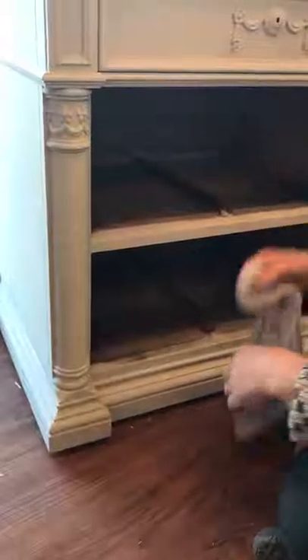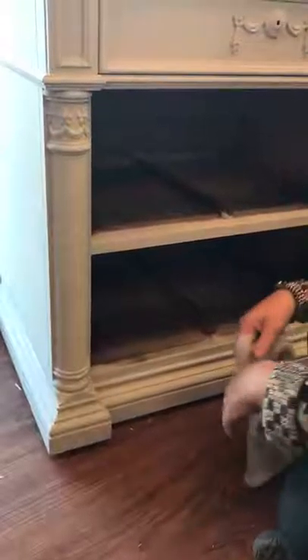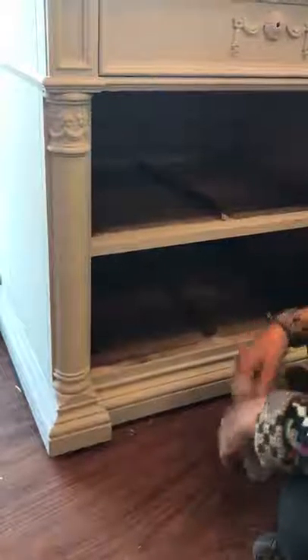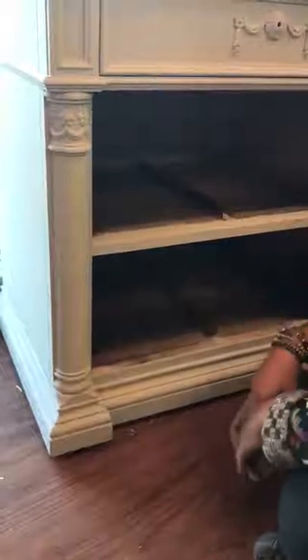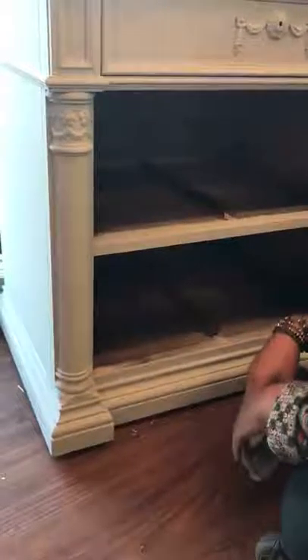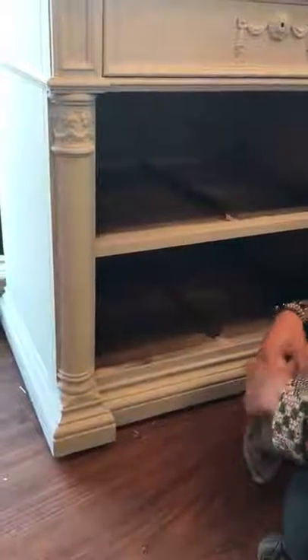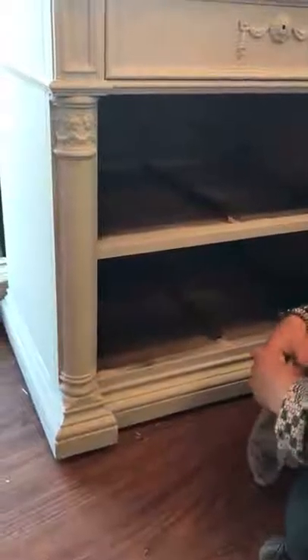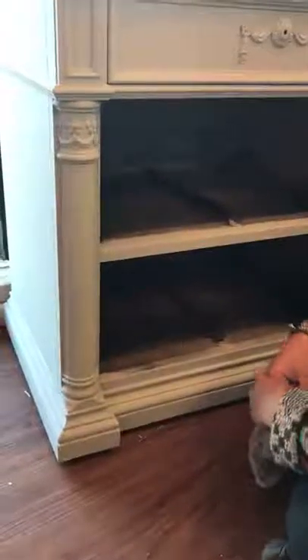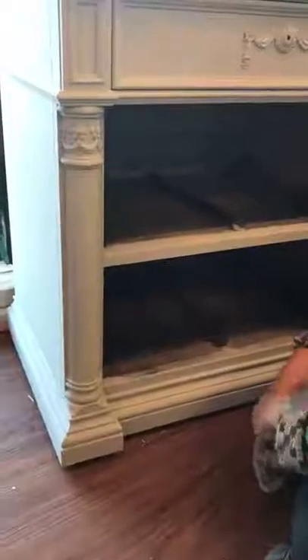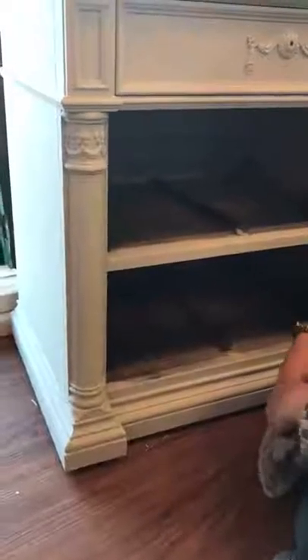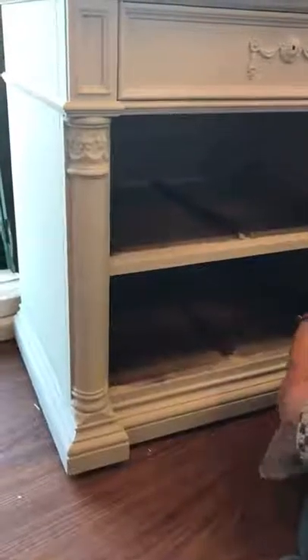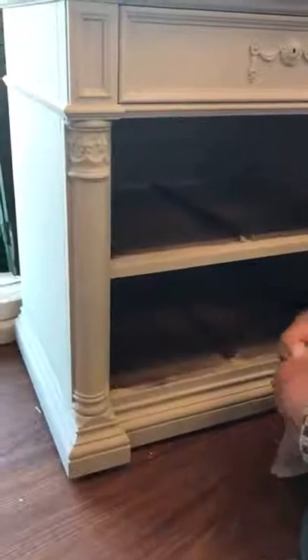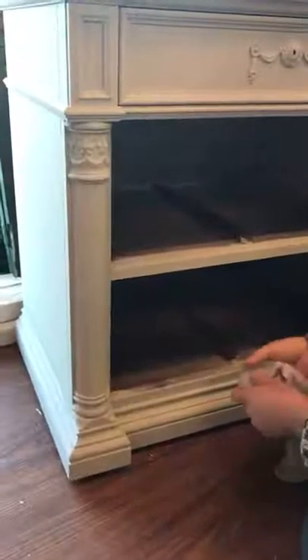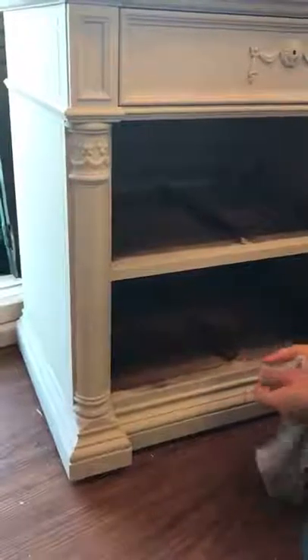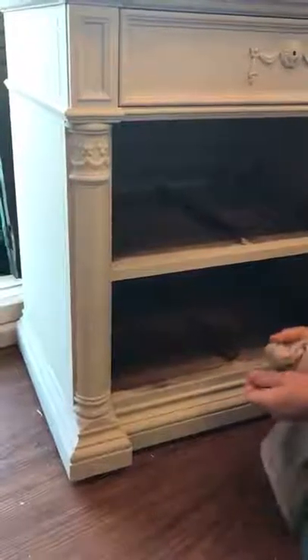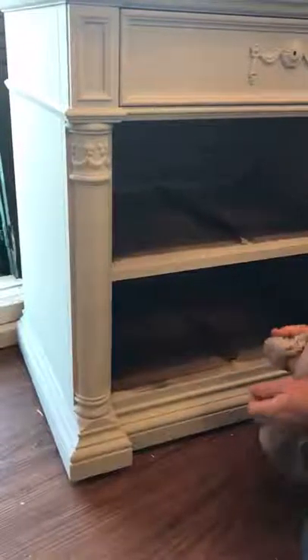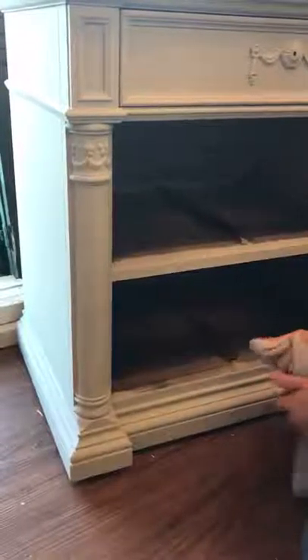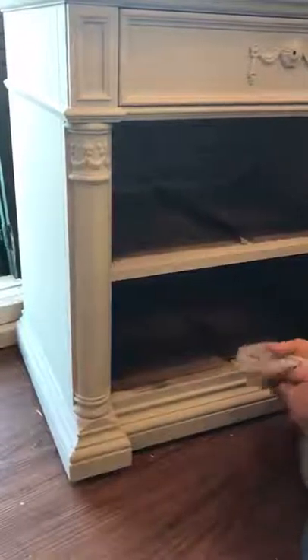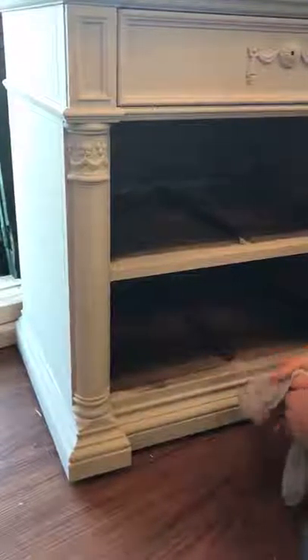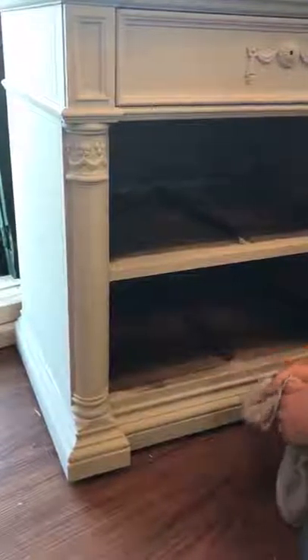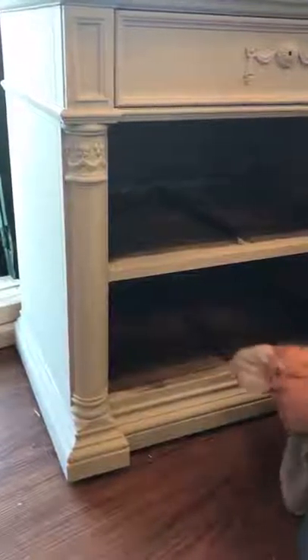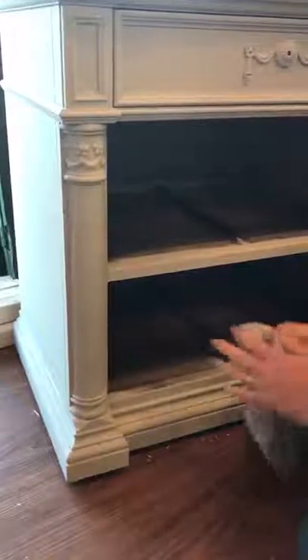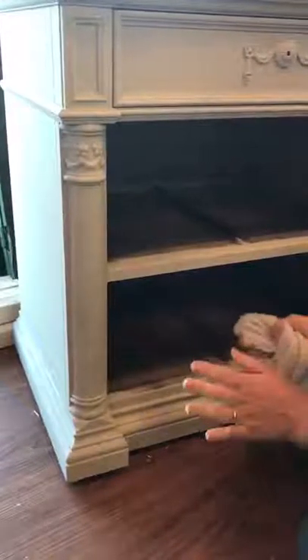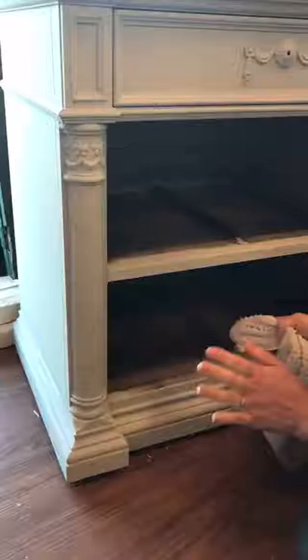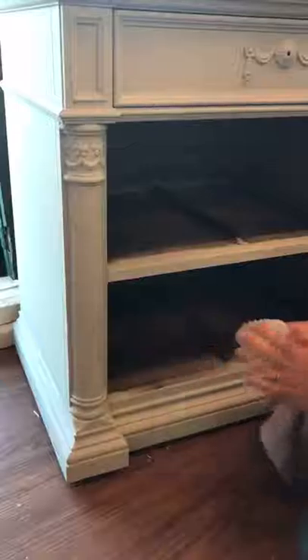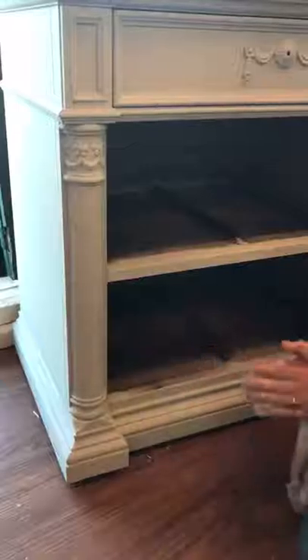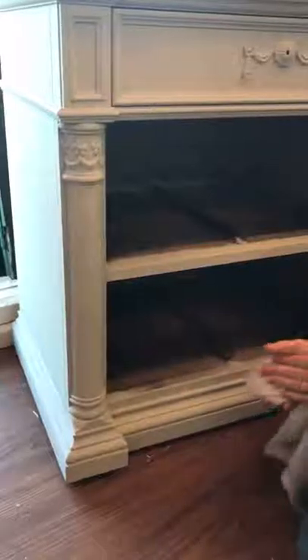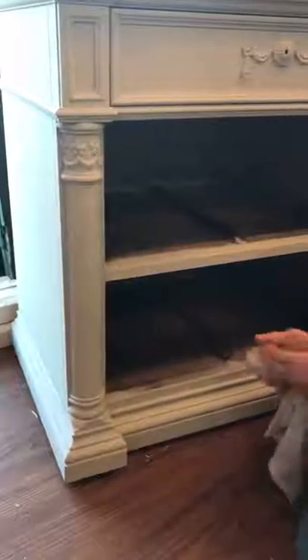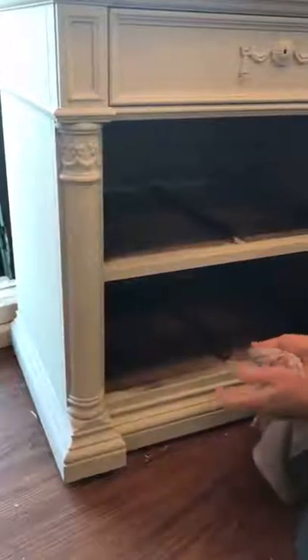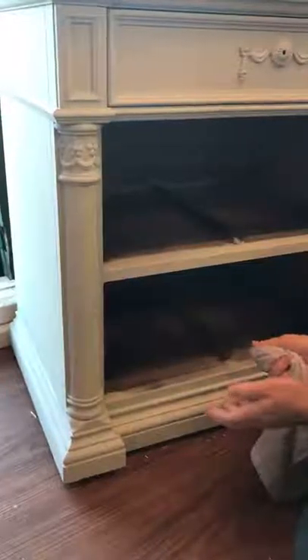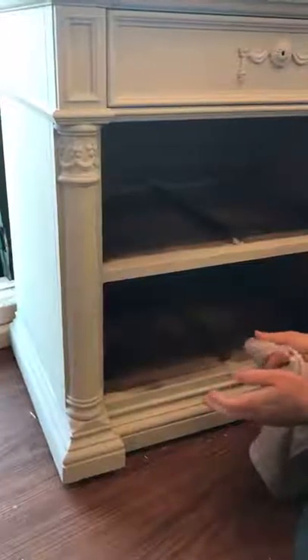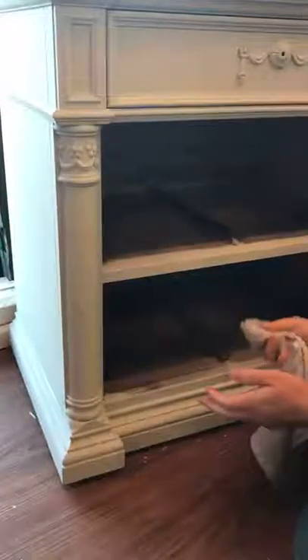Okay everybody, today Mary's making me distress a piece of furniture to show you how simple it is.